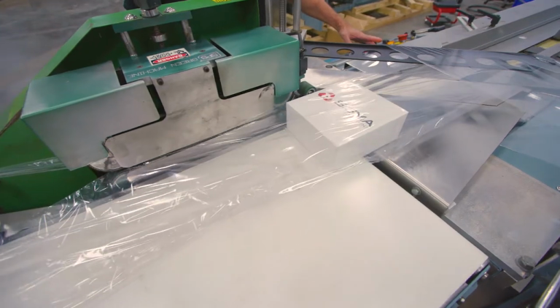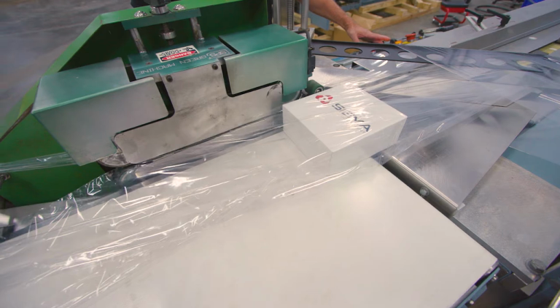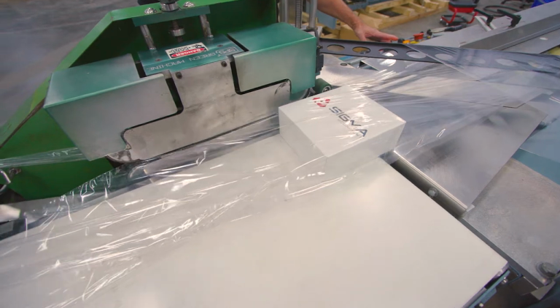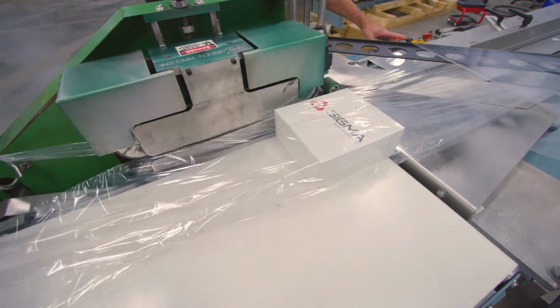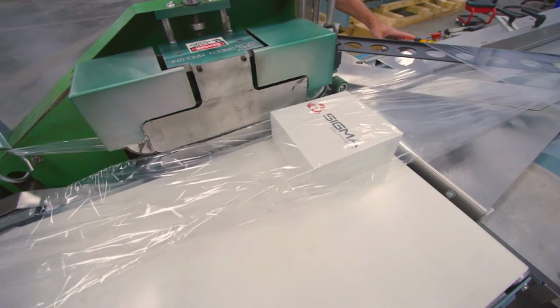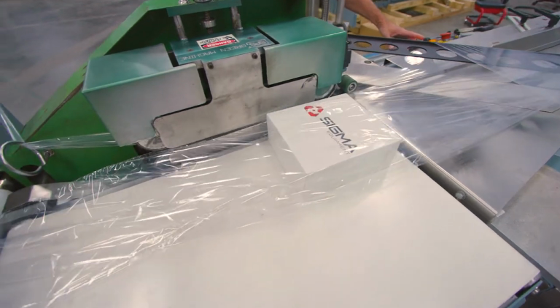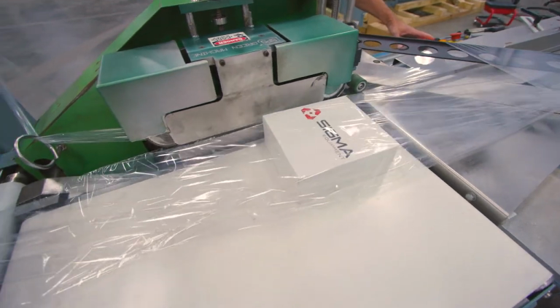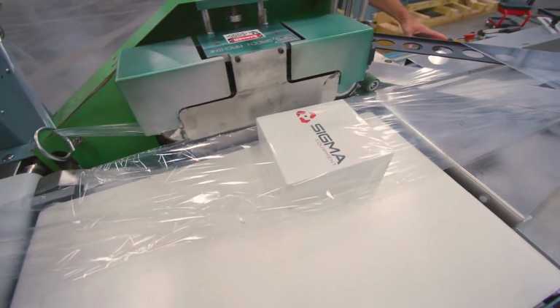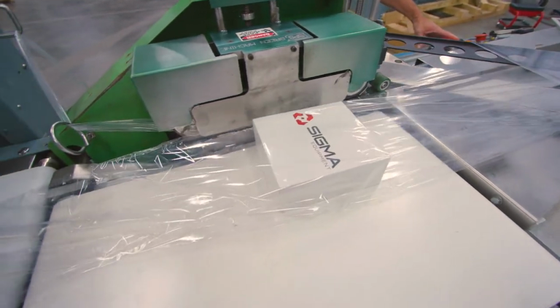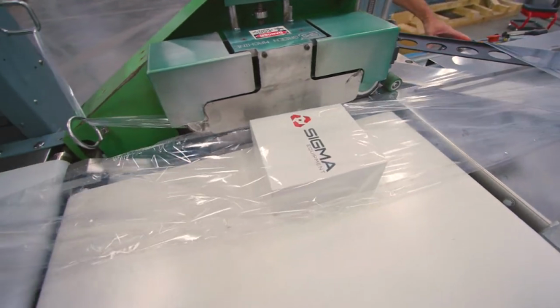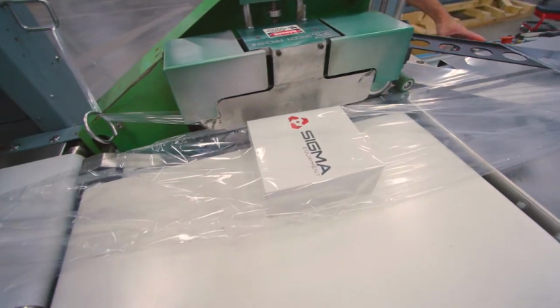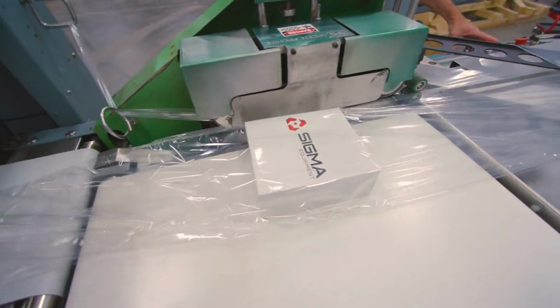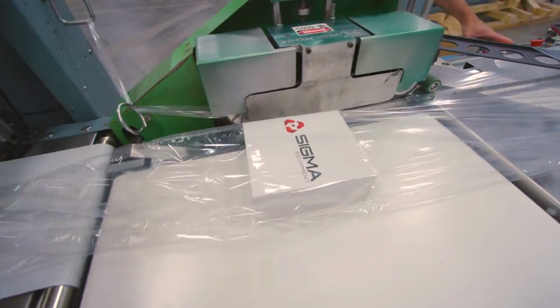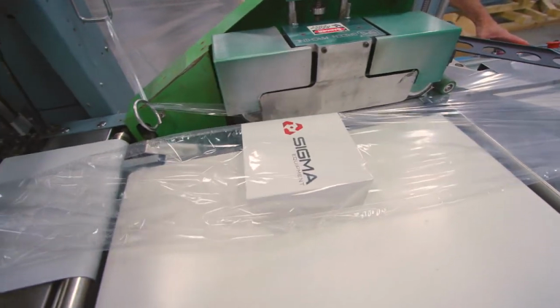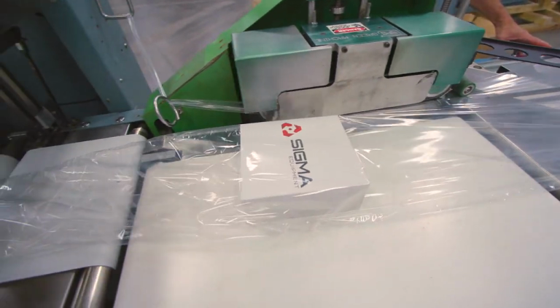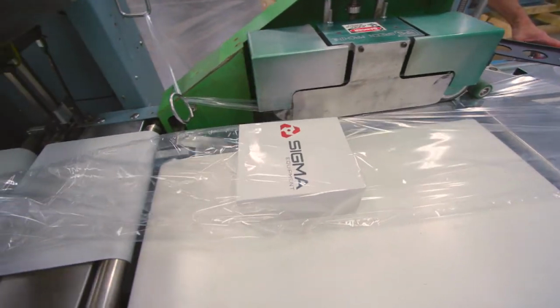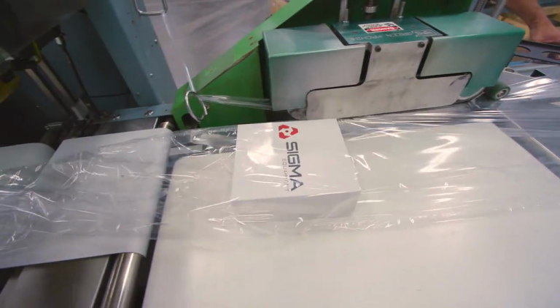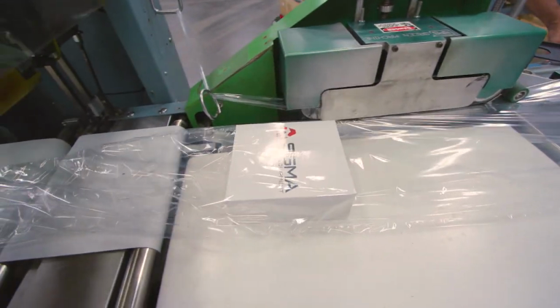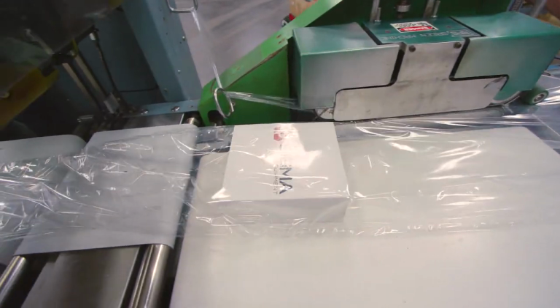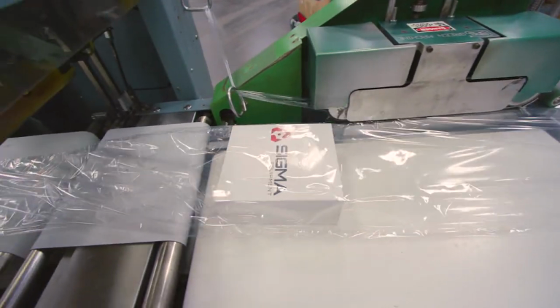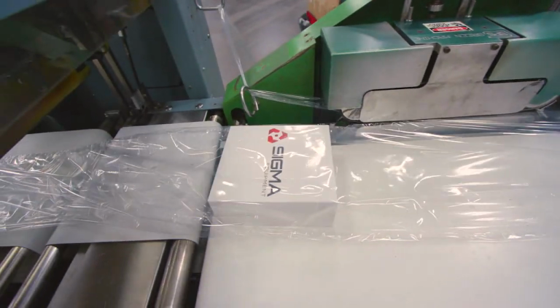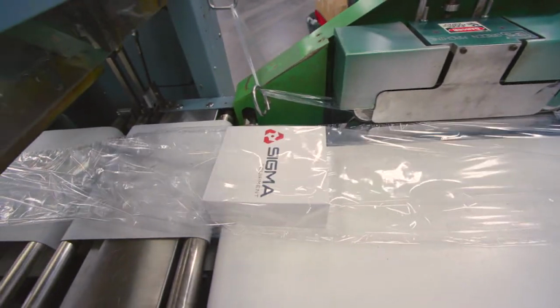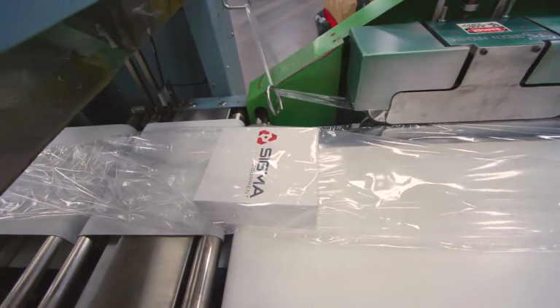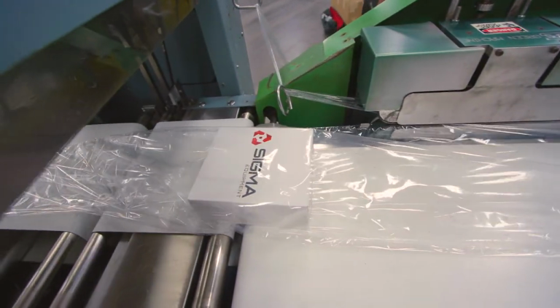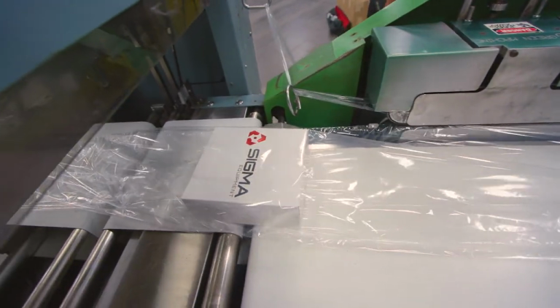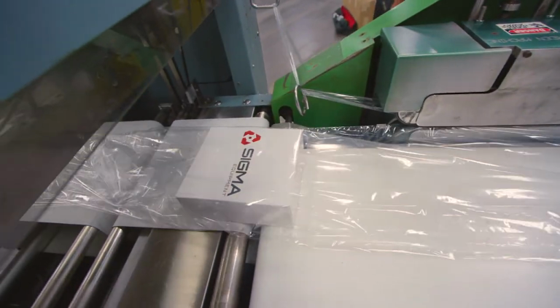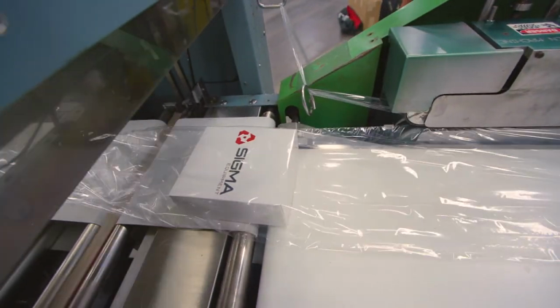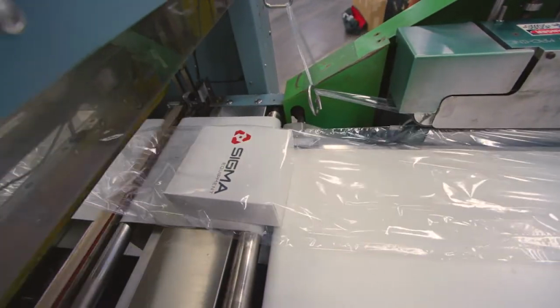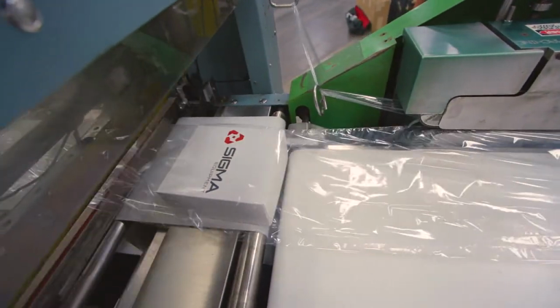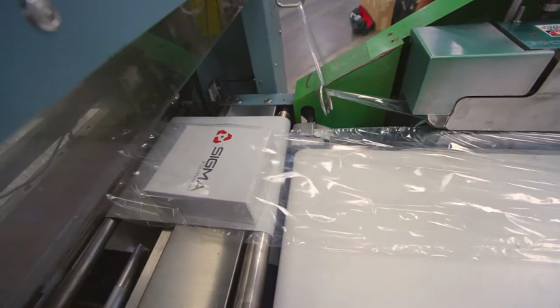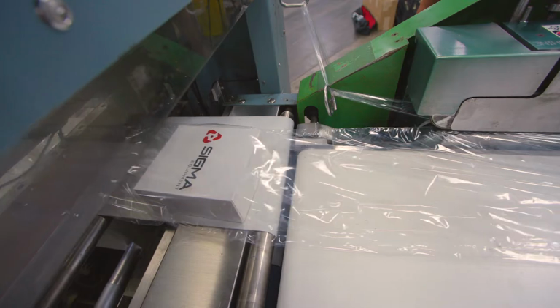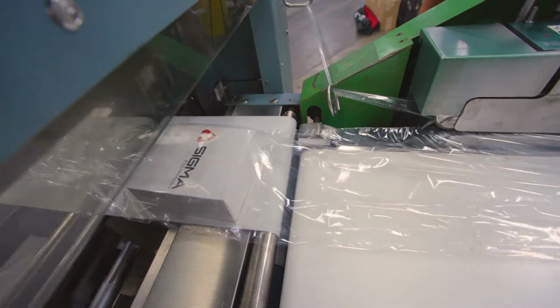After setting the machine to your product specifications, the side sealing of your product can begin. We'll see you next time.